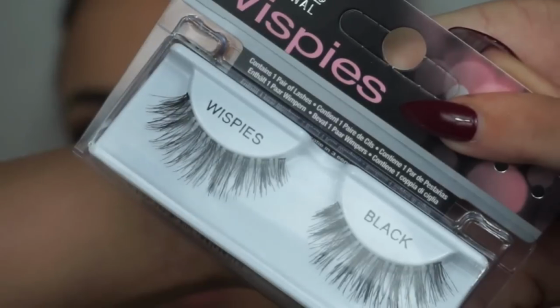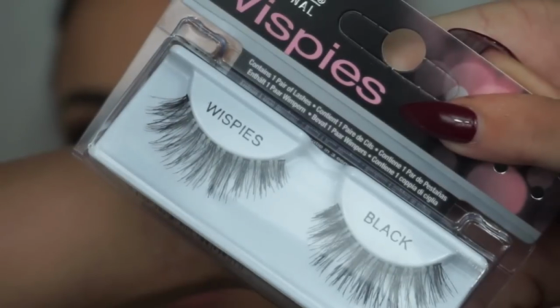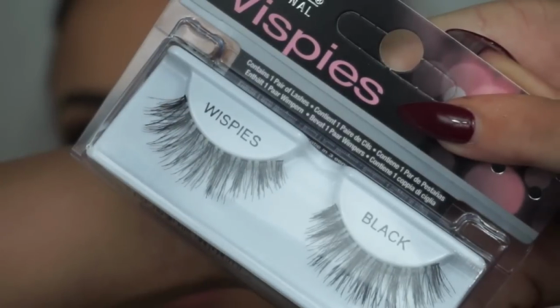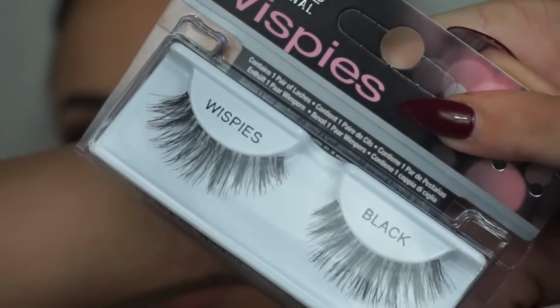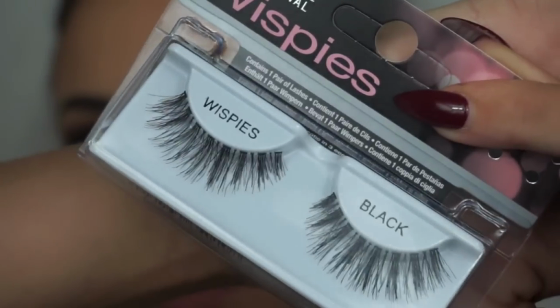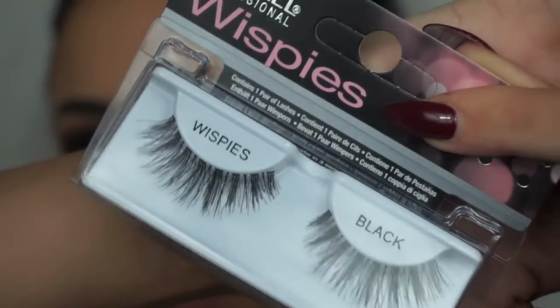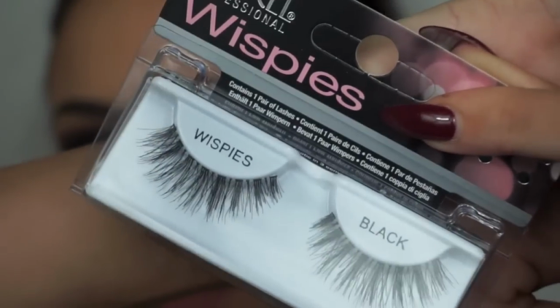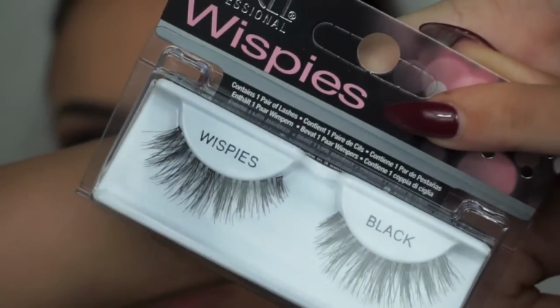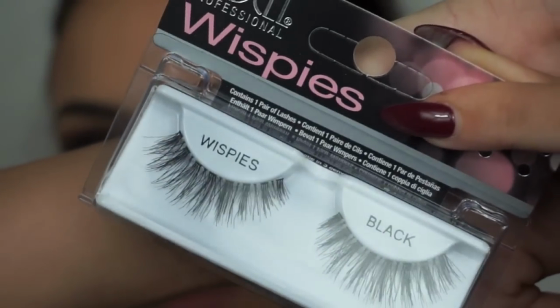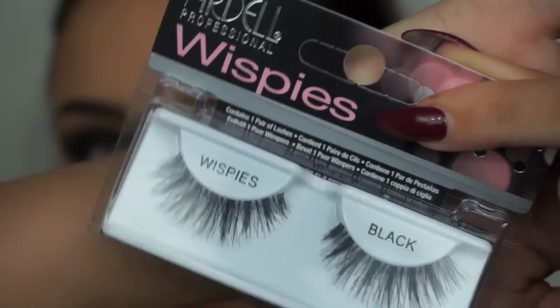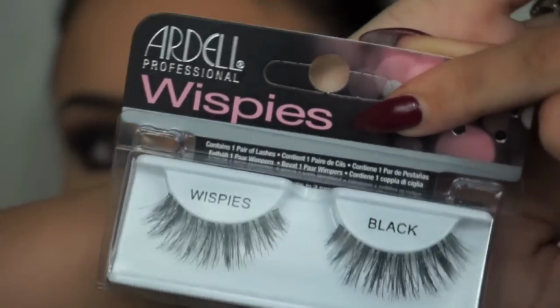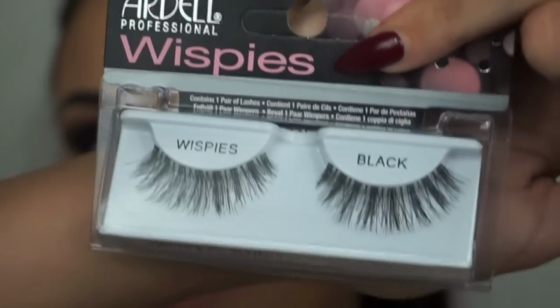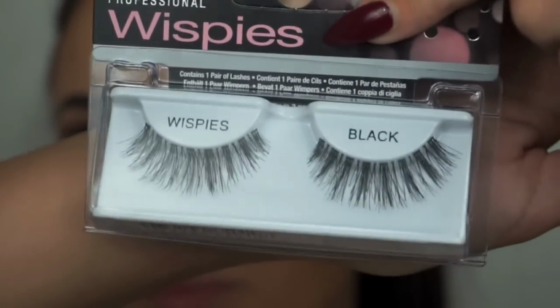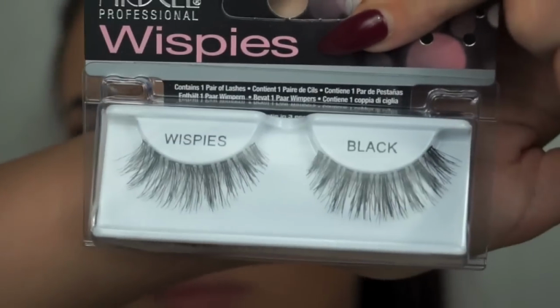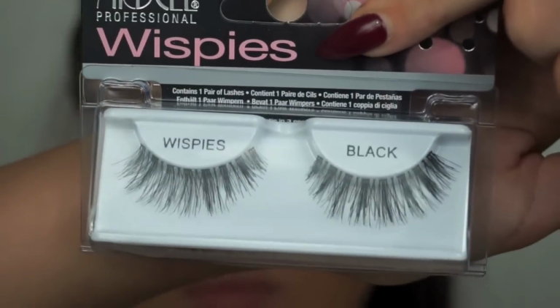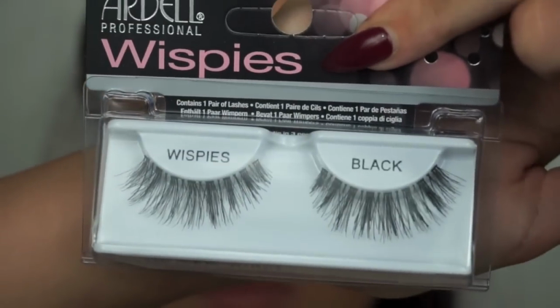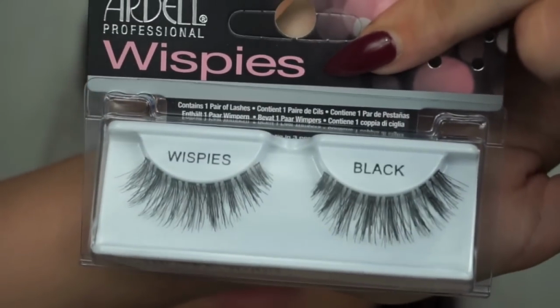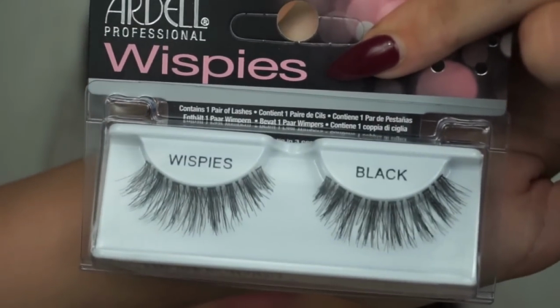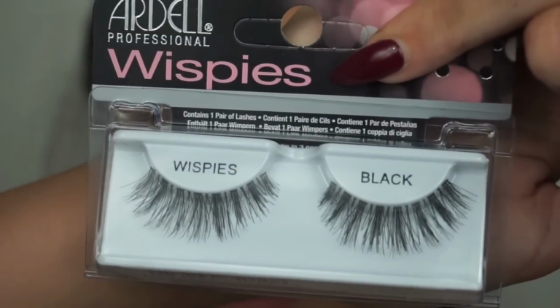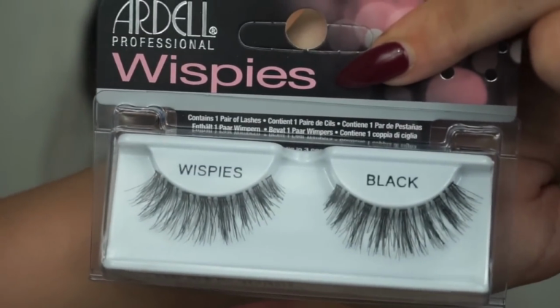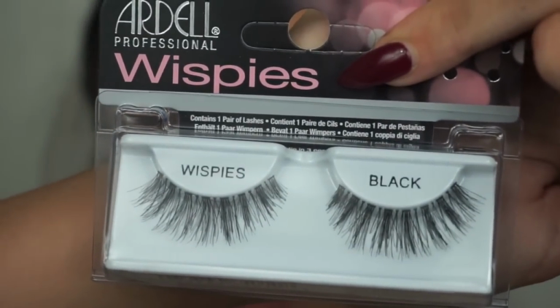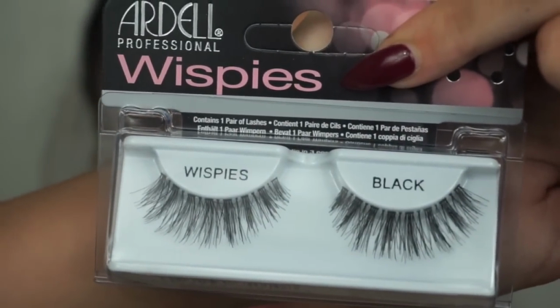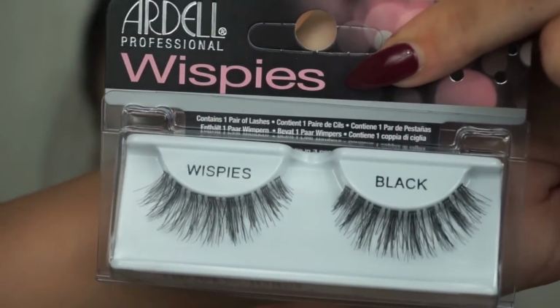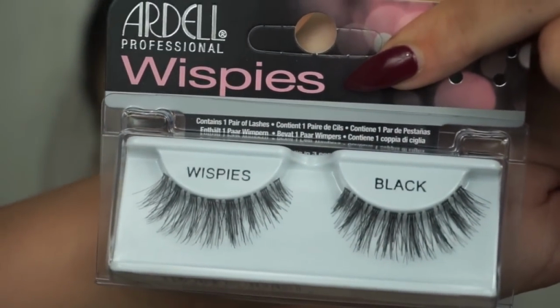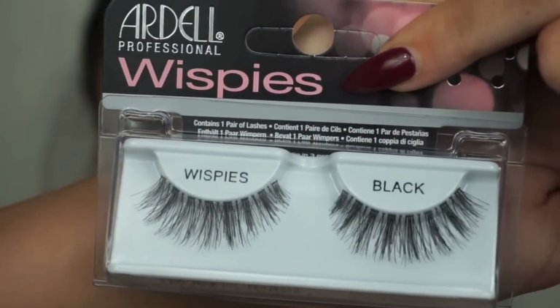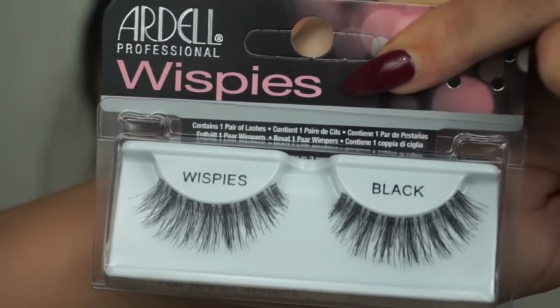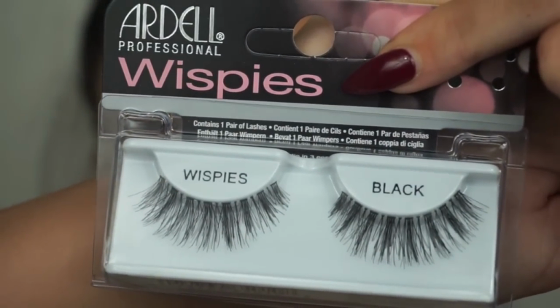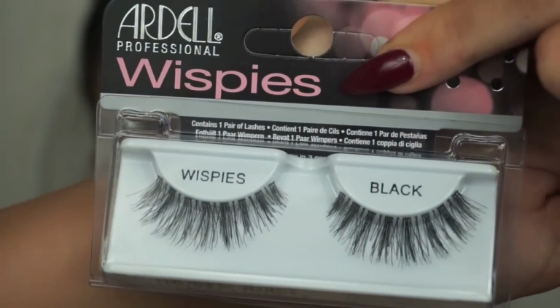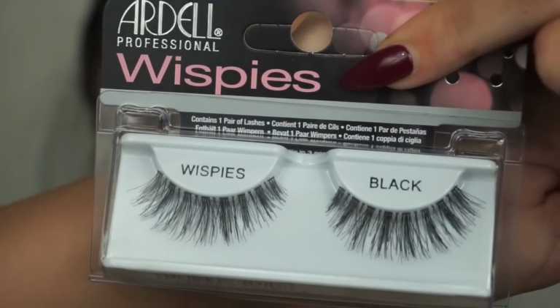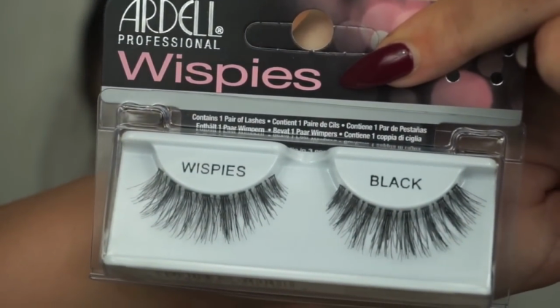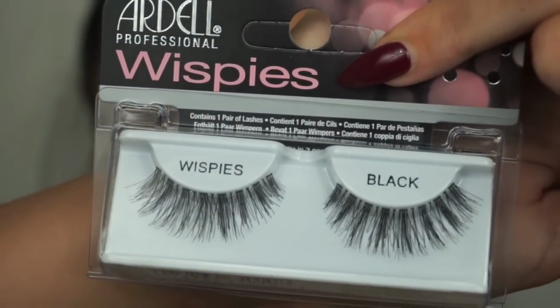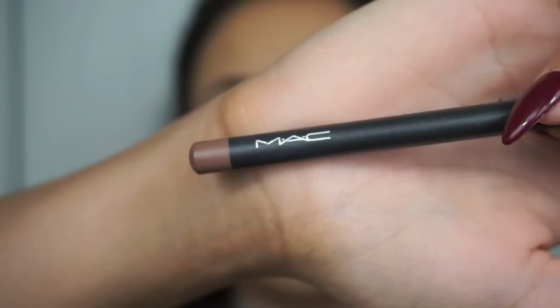For lashes, I'm going in with the Ardell Wispy Lashes. I use any kind of long, wispy, dramatic lash on a night out.